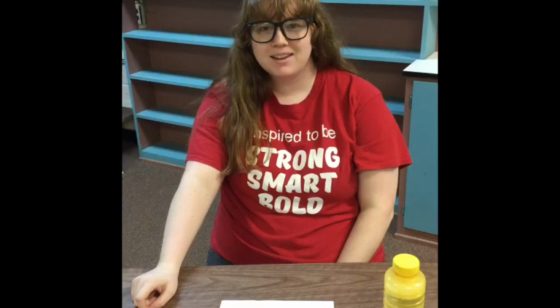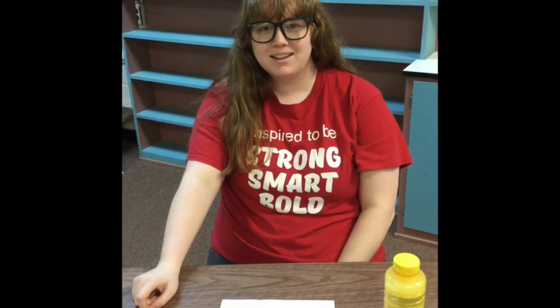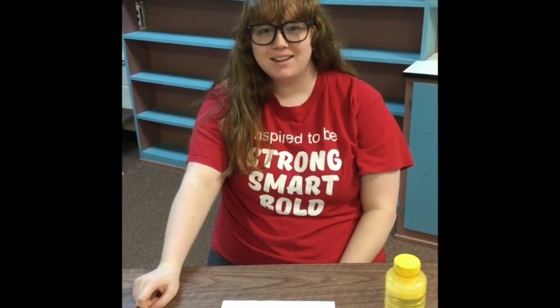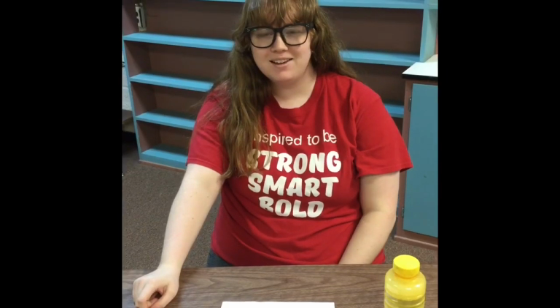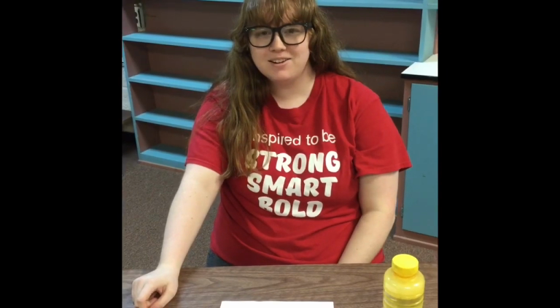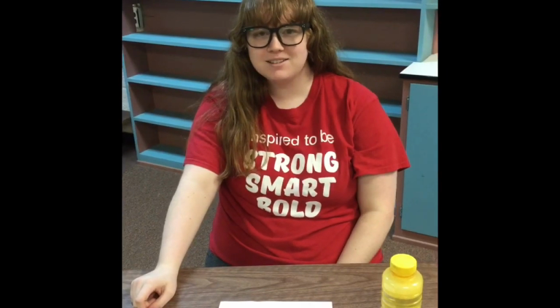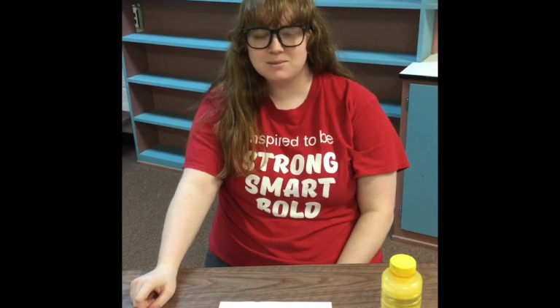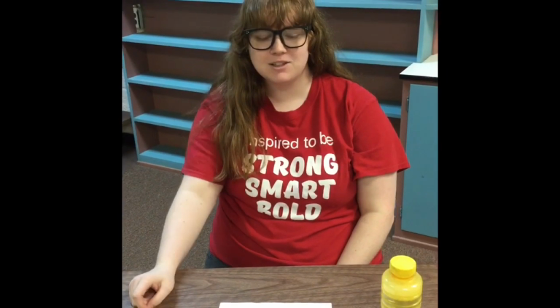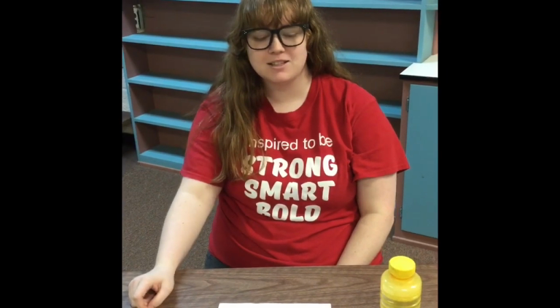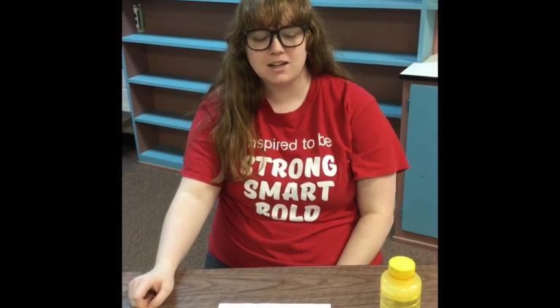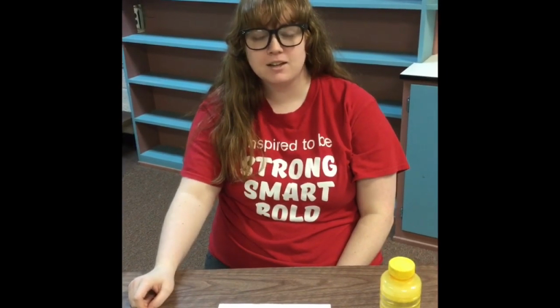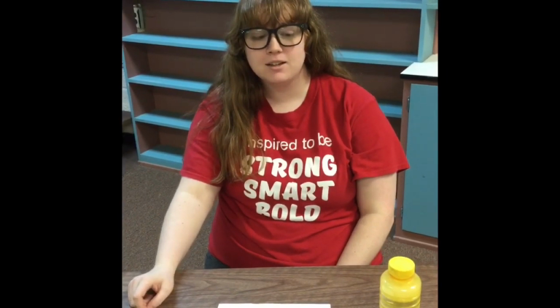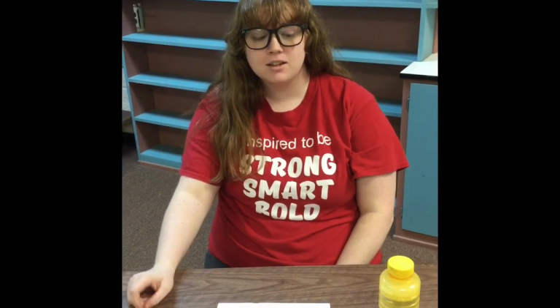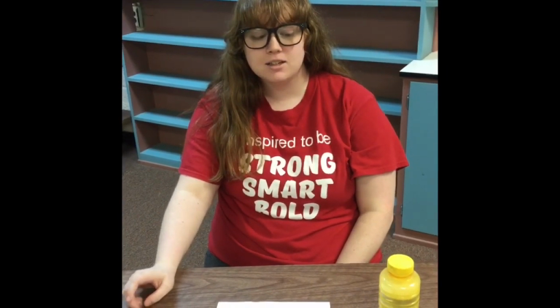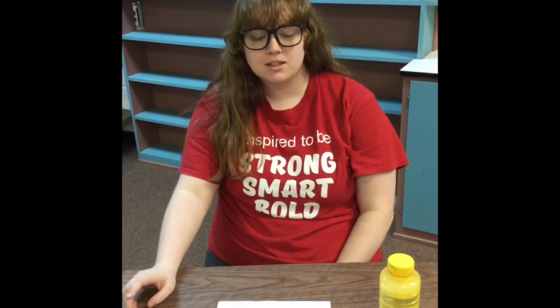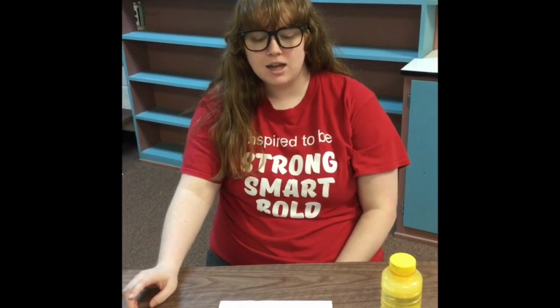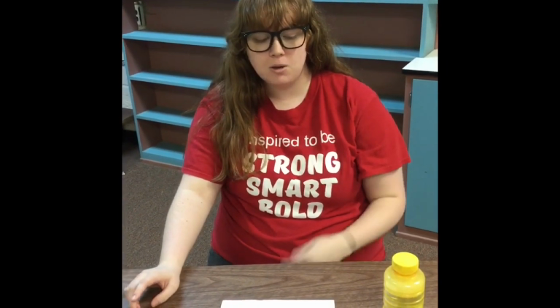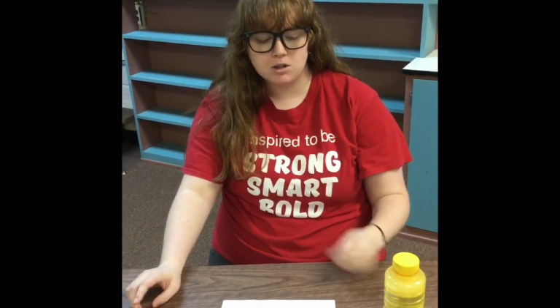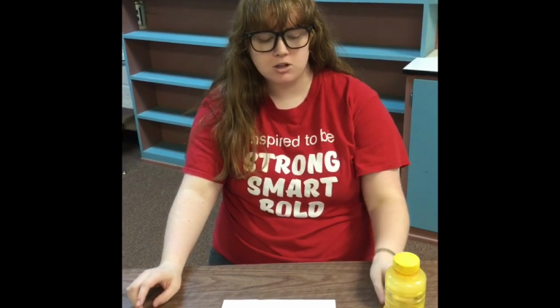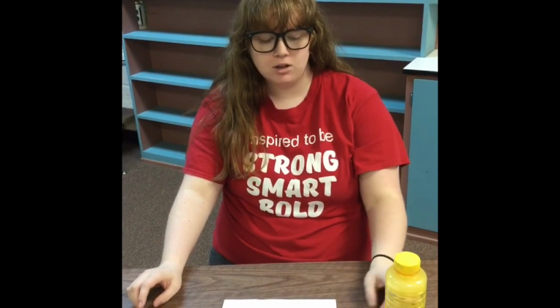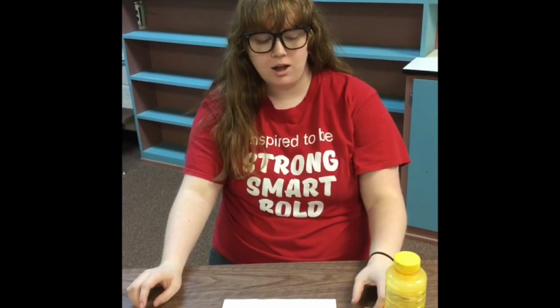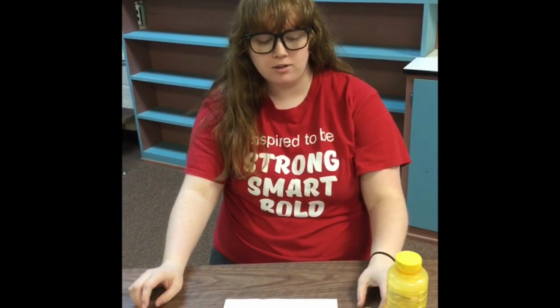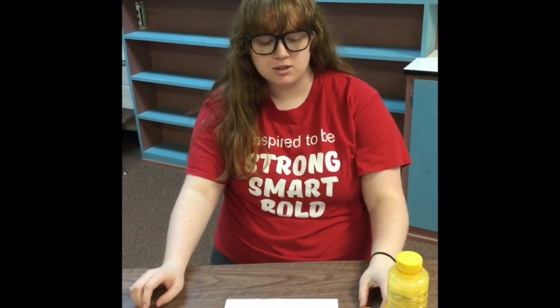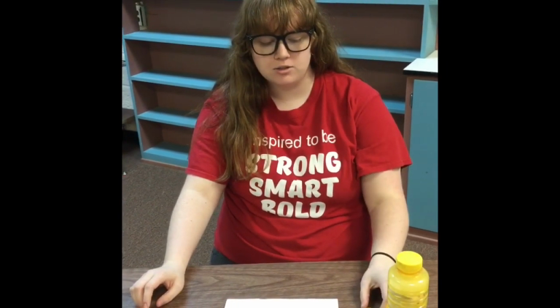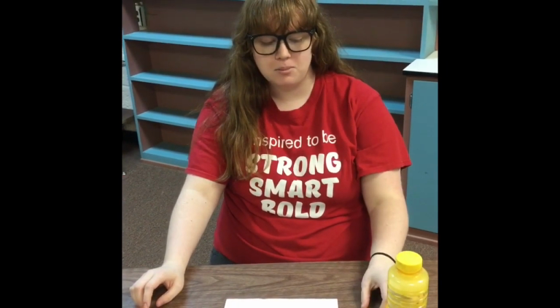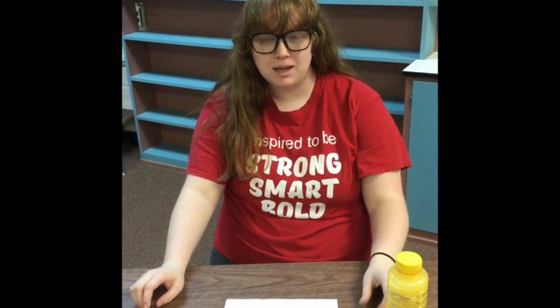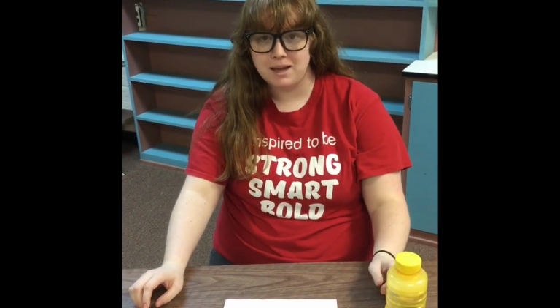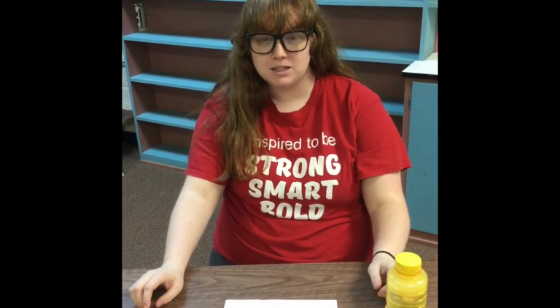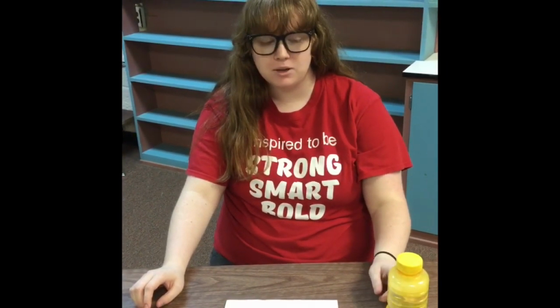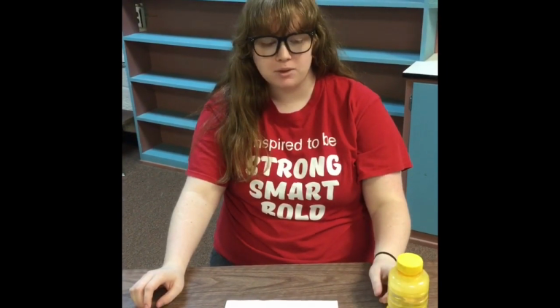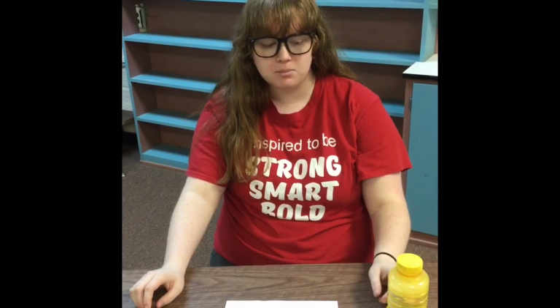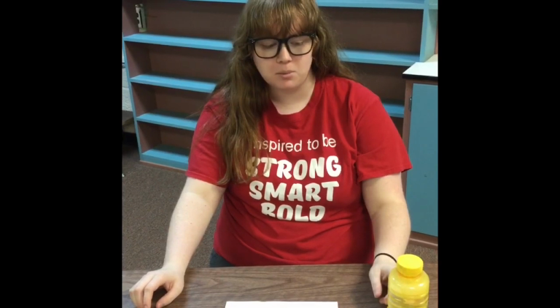Hey girls, it's Miss Jessica. Today I'm going to show you all how to make a painting with bubbles.